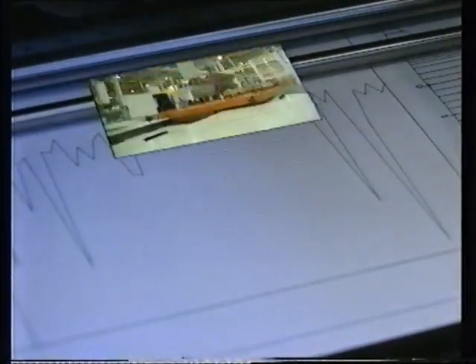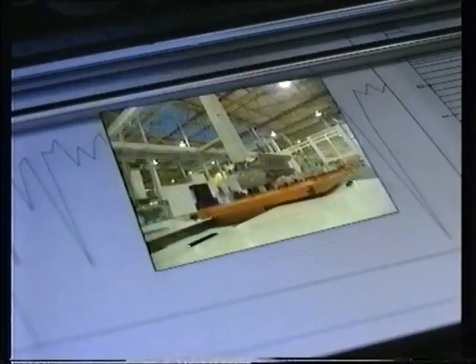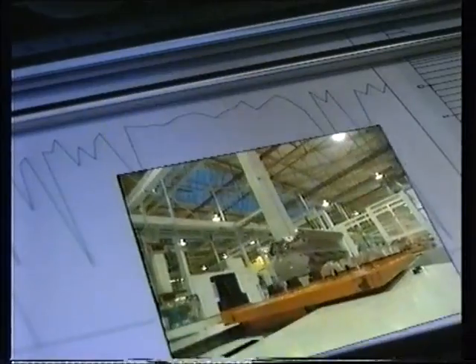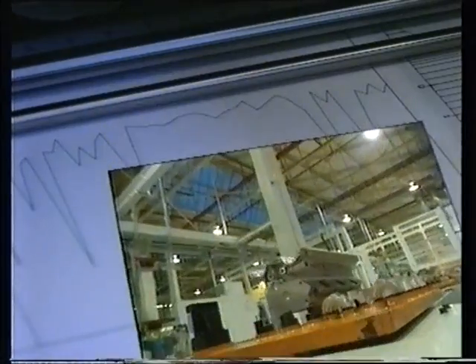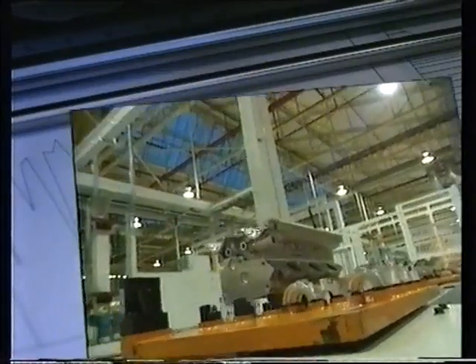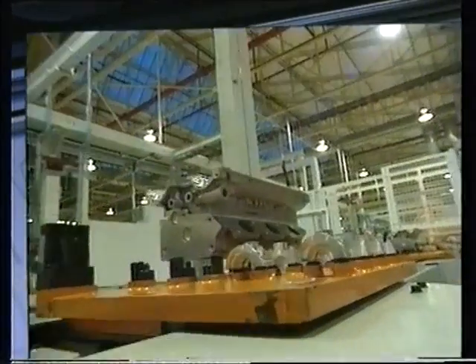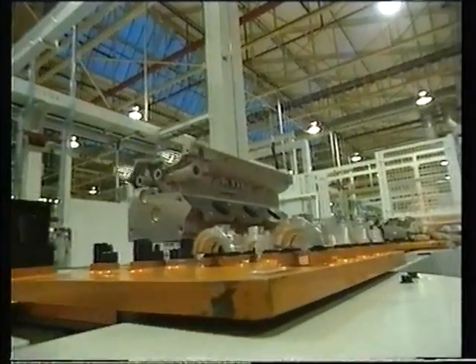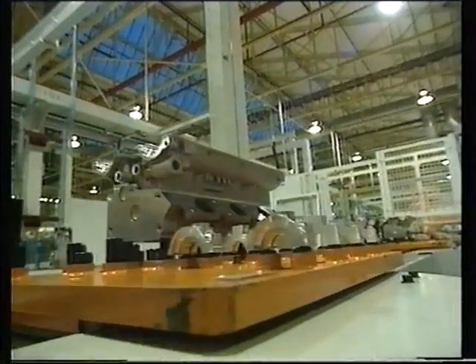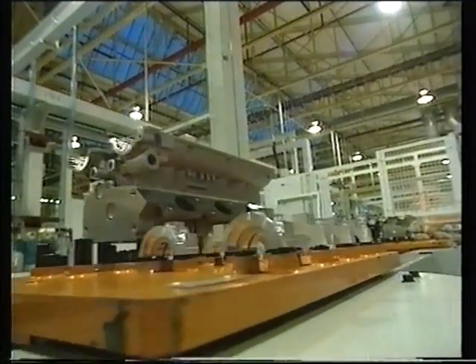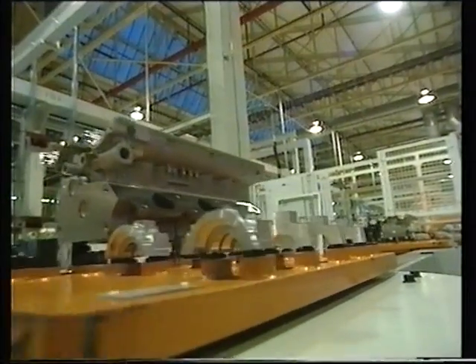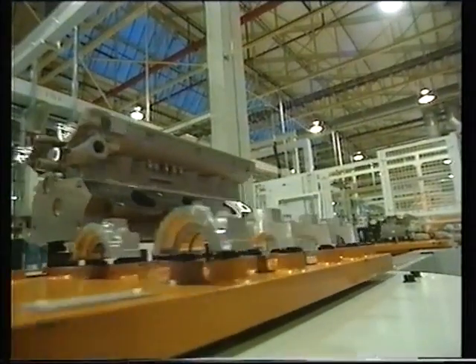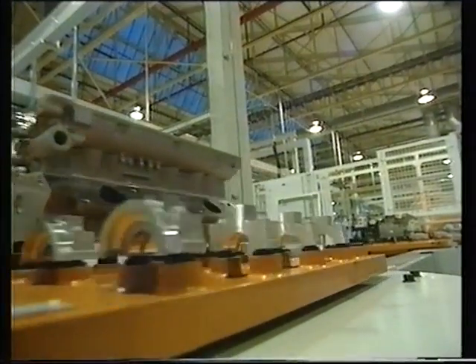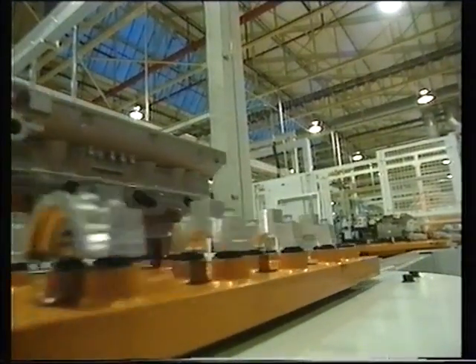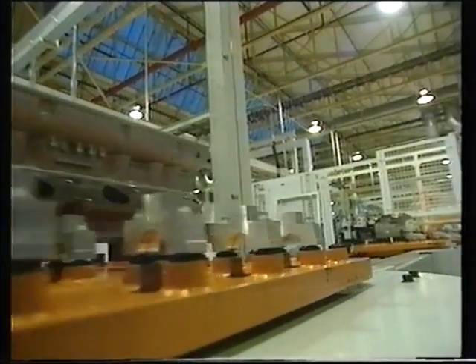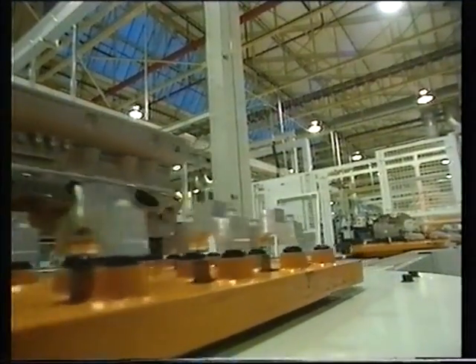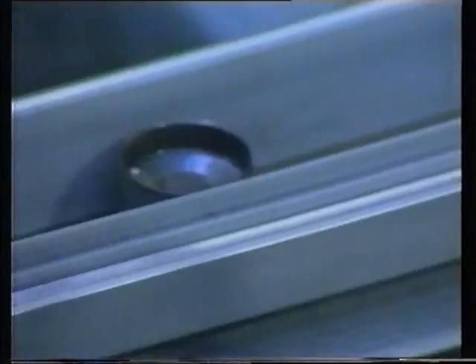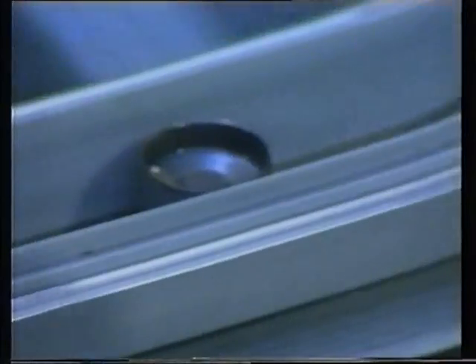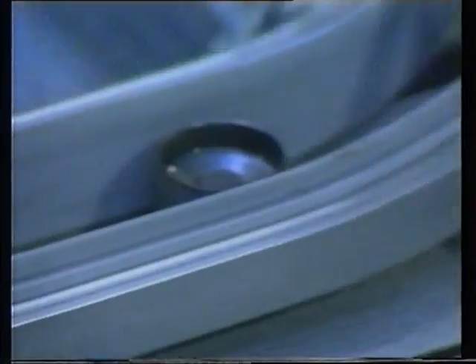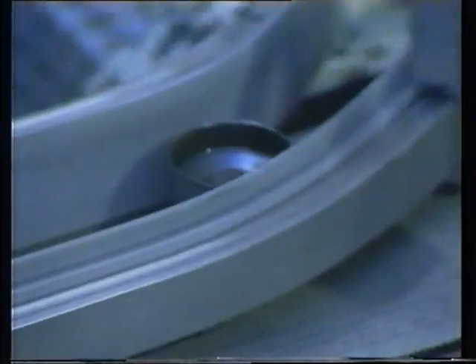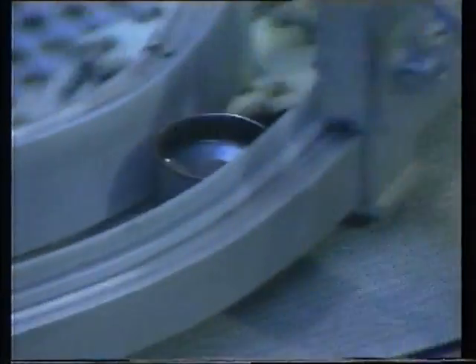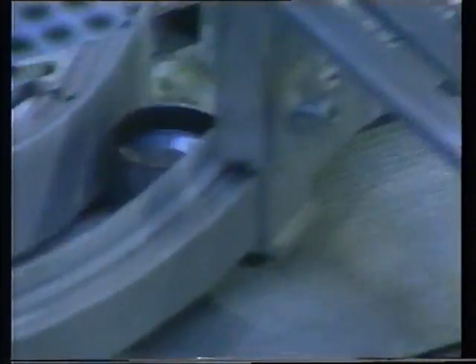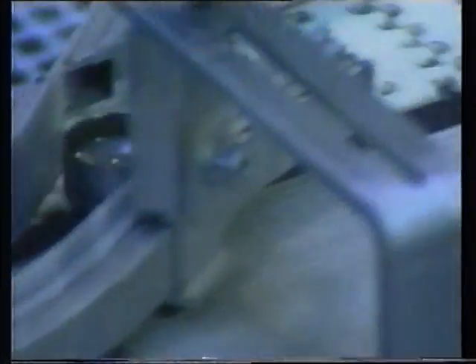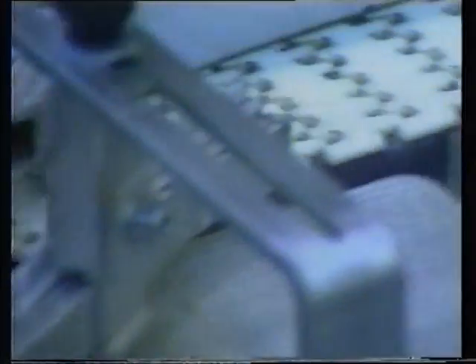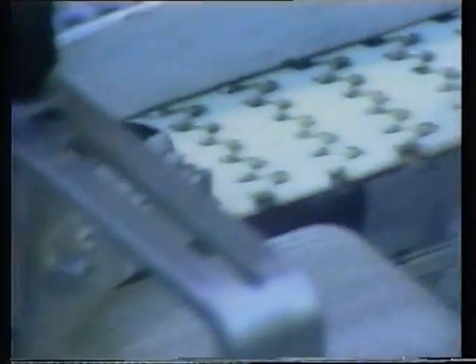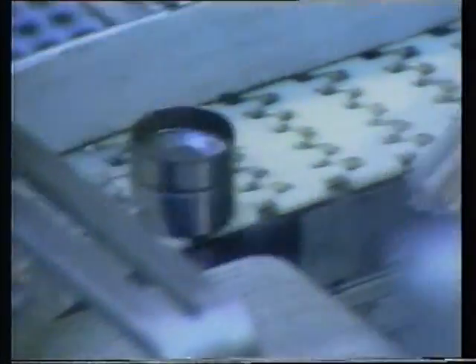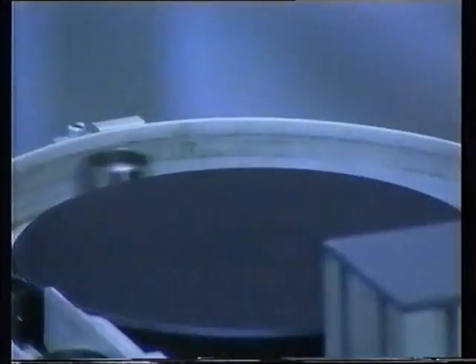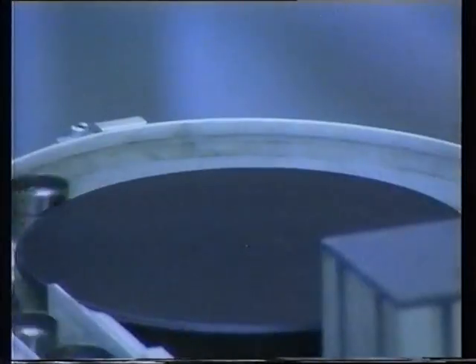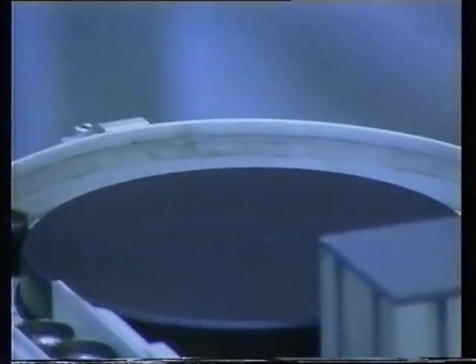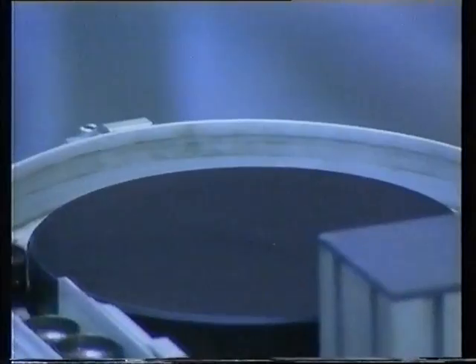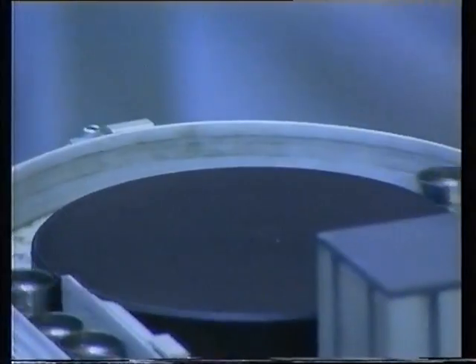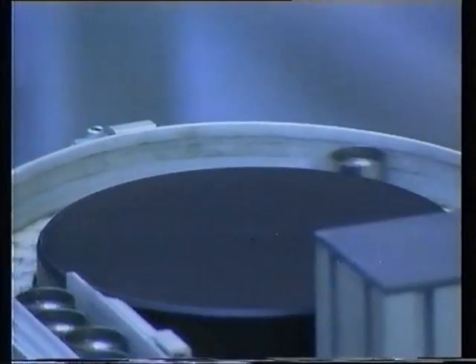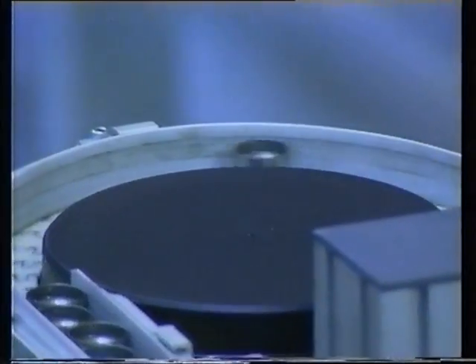As the cylinder head is assembled, more than 20,000 individual parts are required every hour.